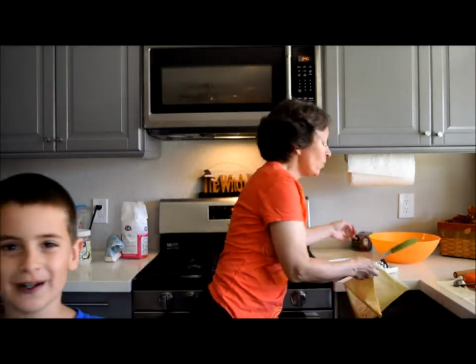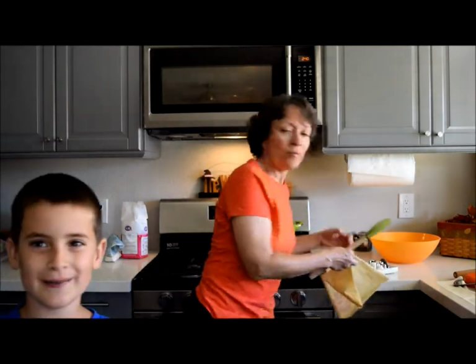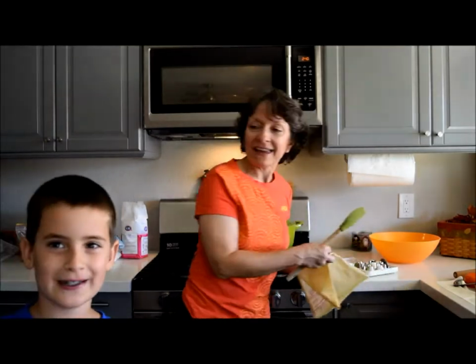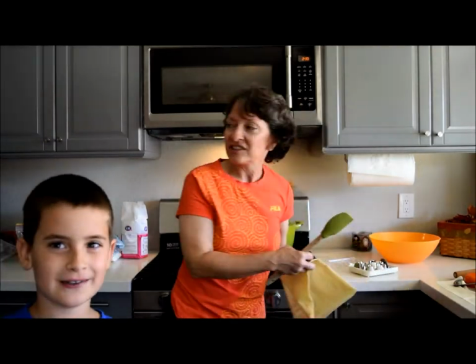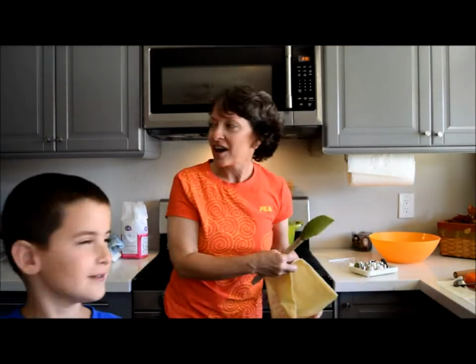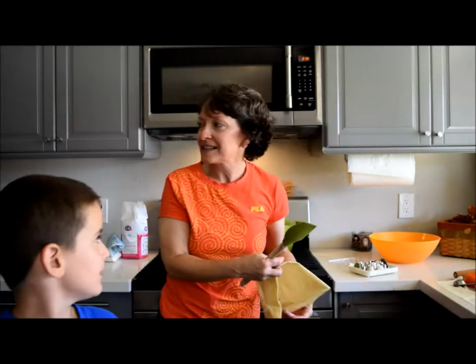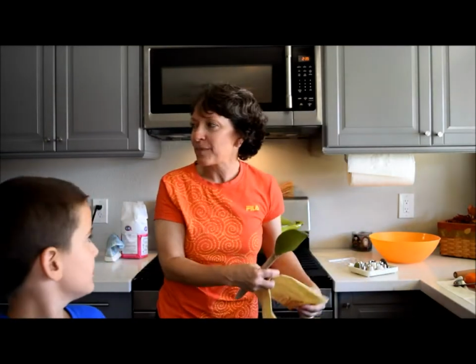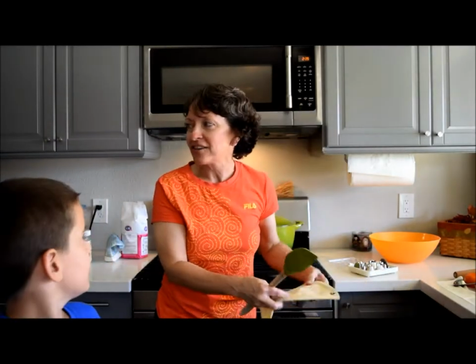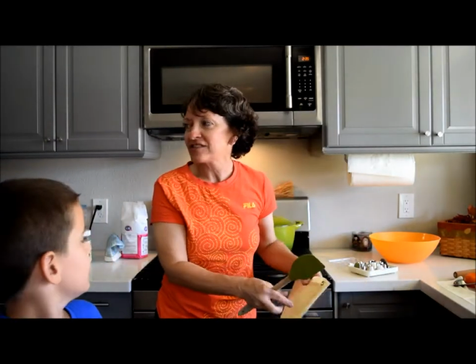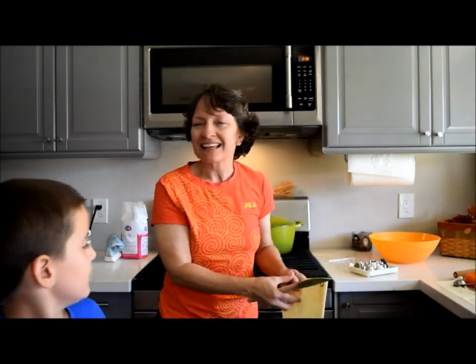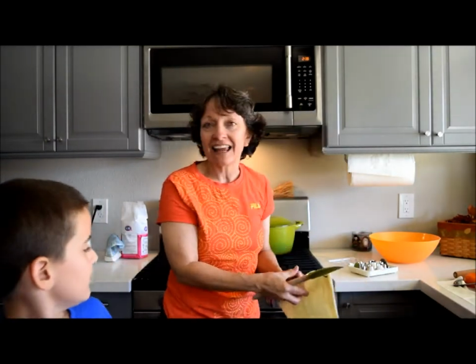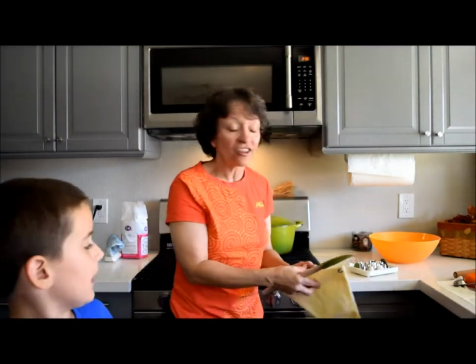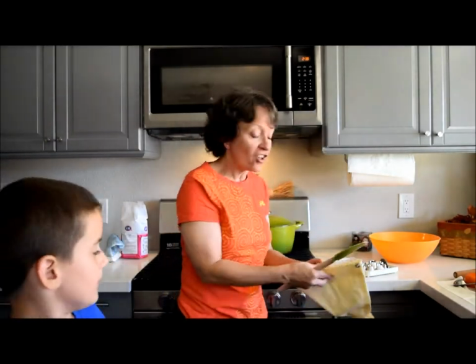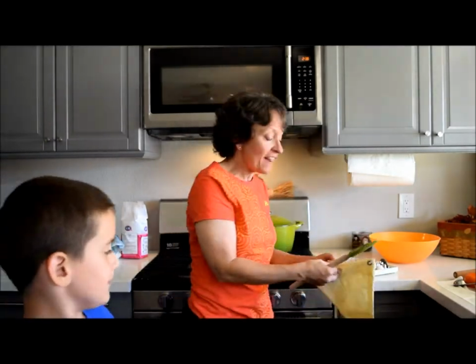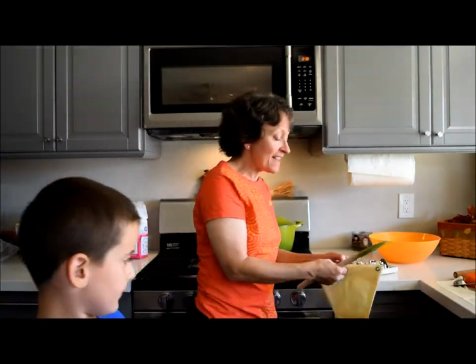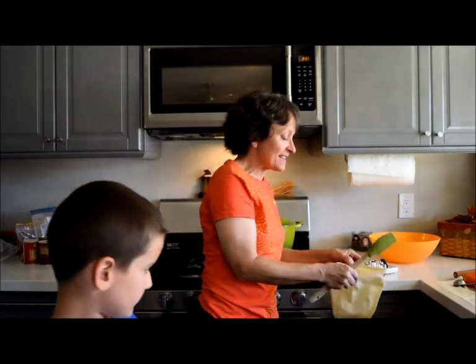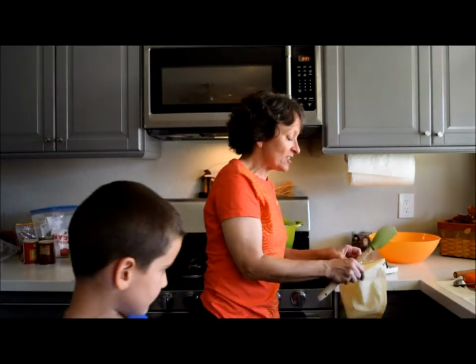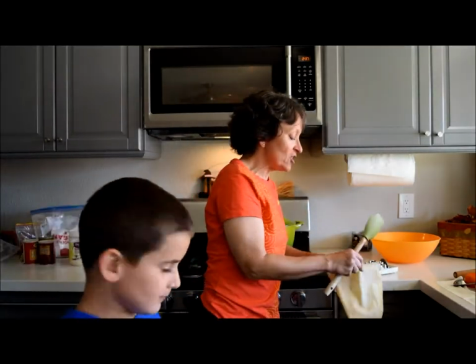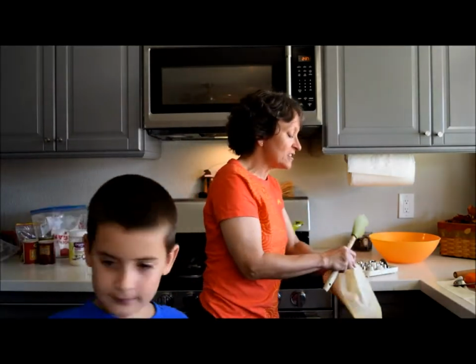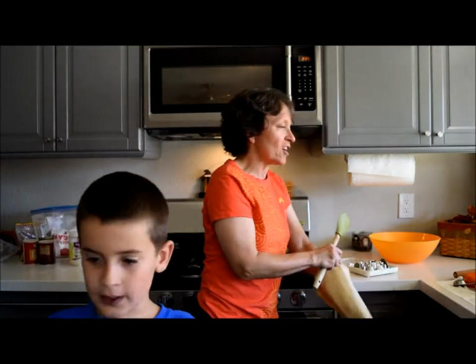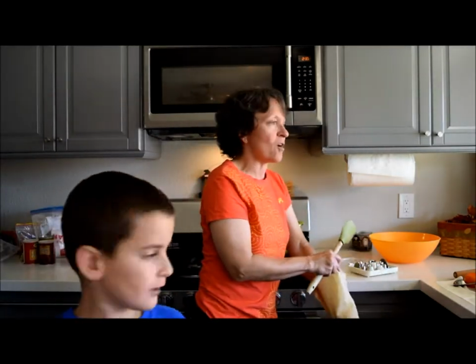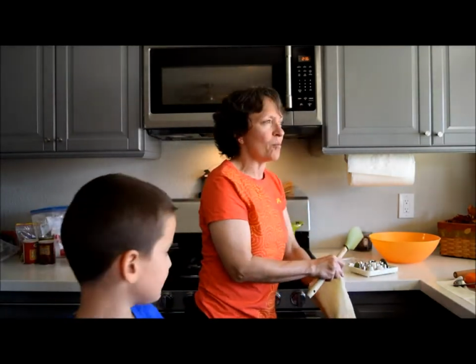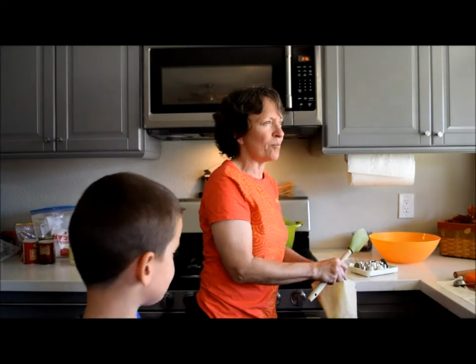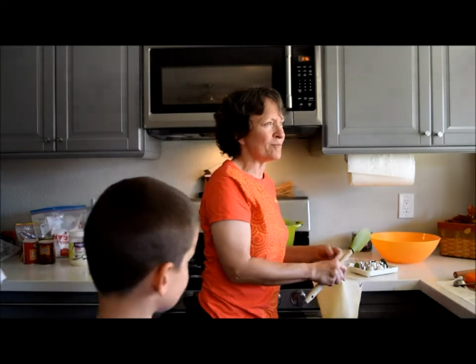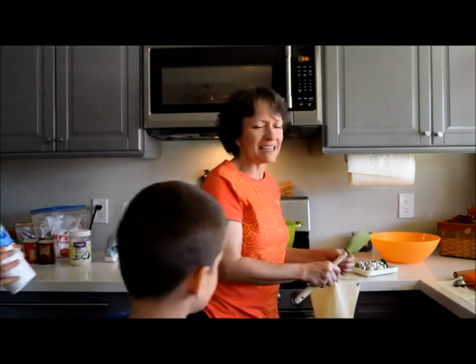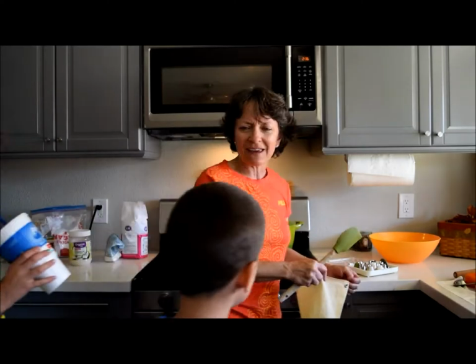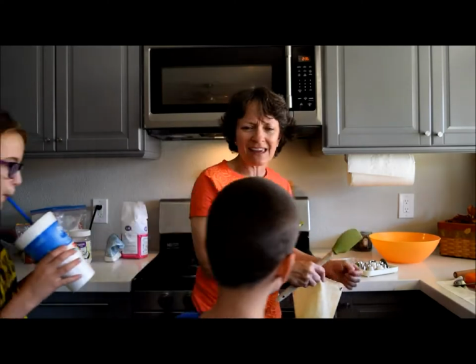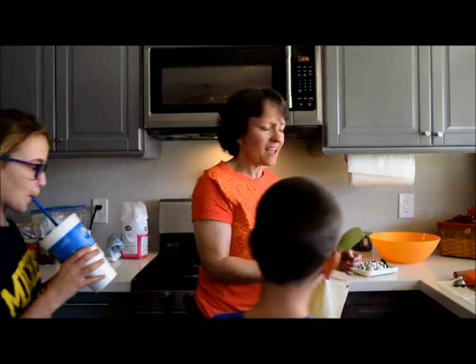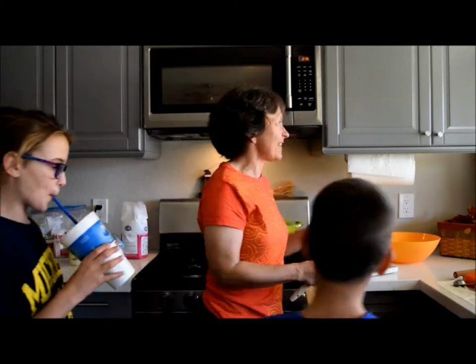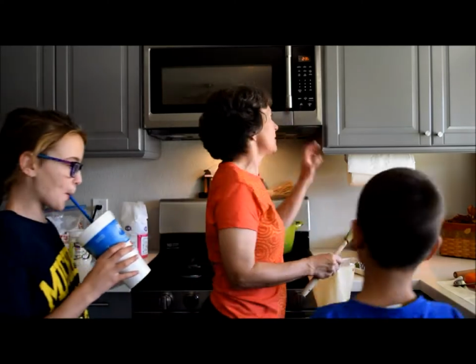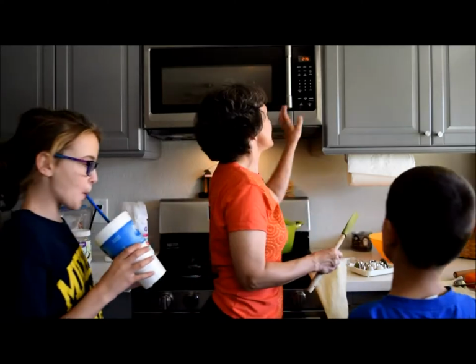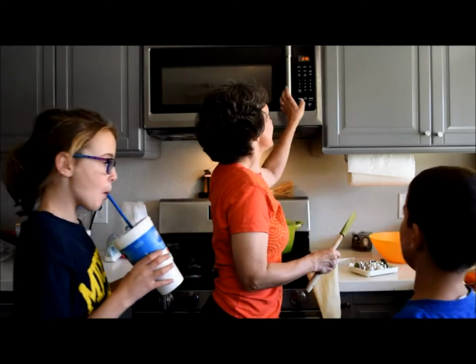We were making chocolate spiders, and I got this recipe years ago from TV — I think it was TV. I saw something on TV.